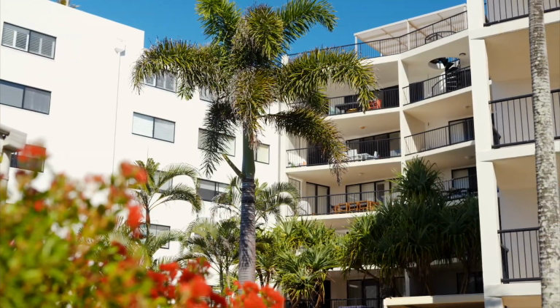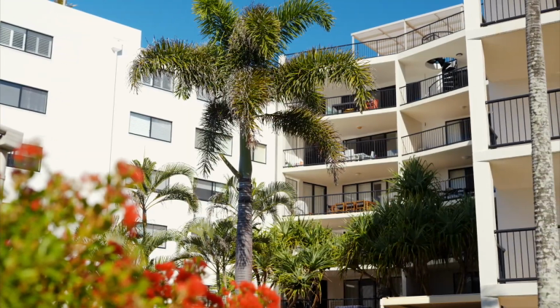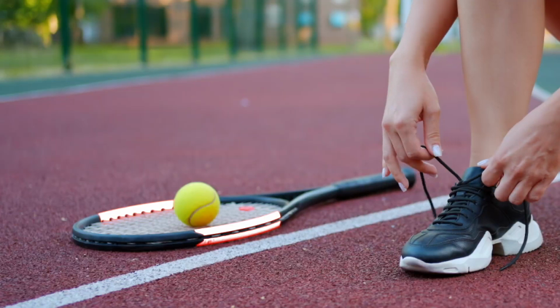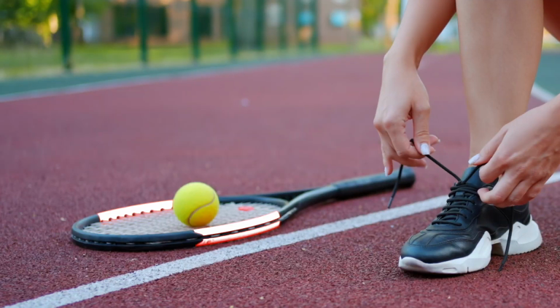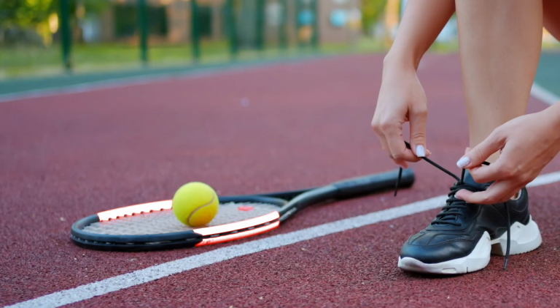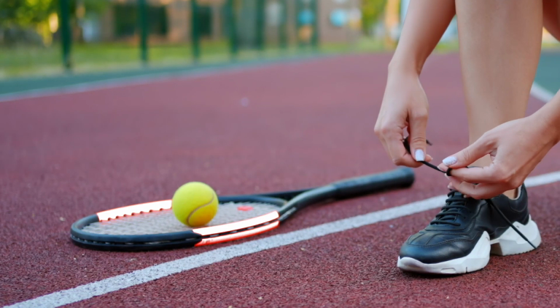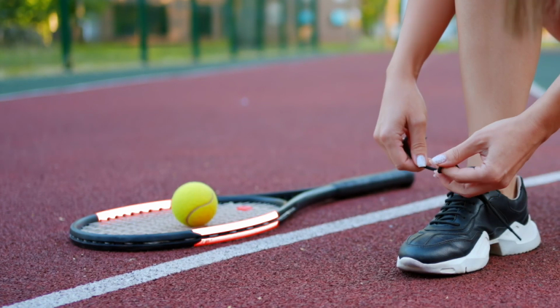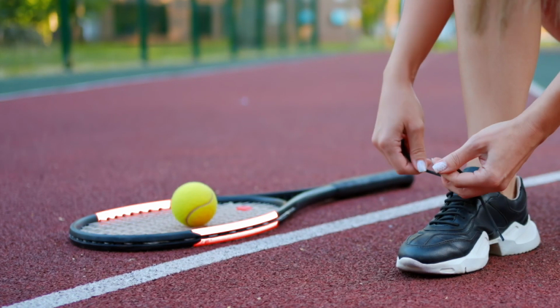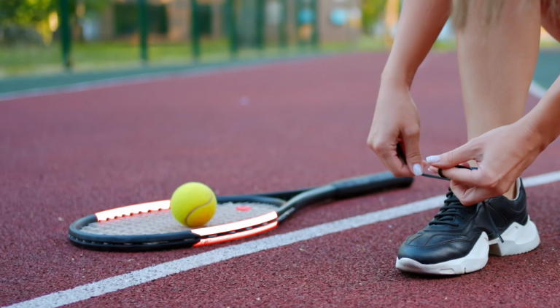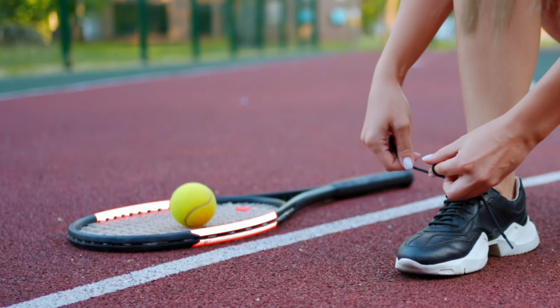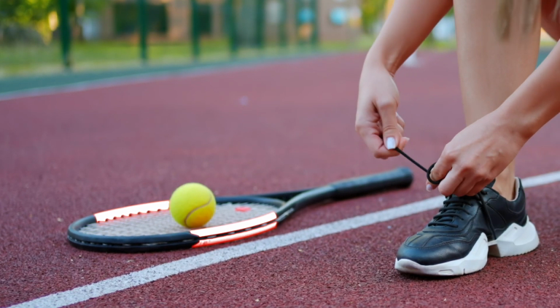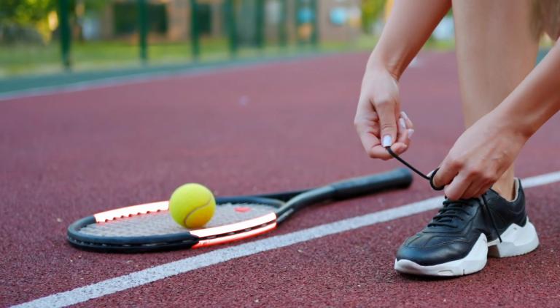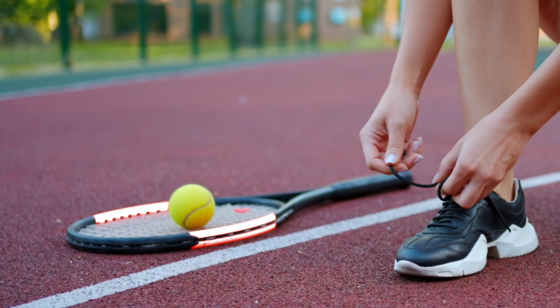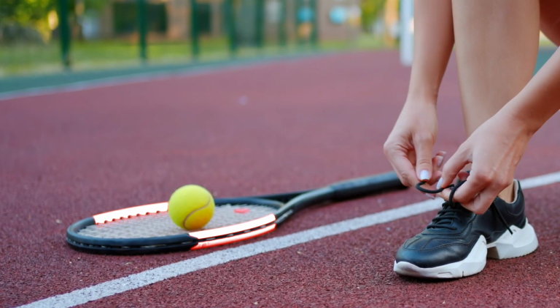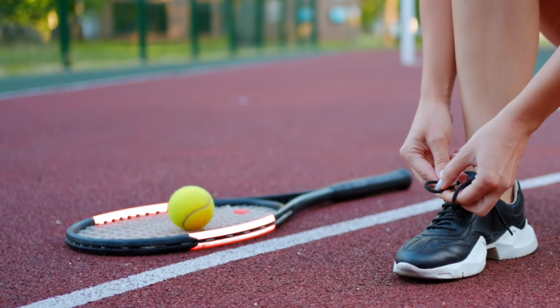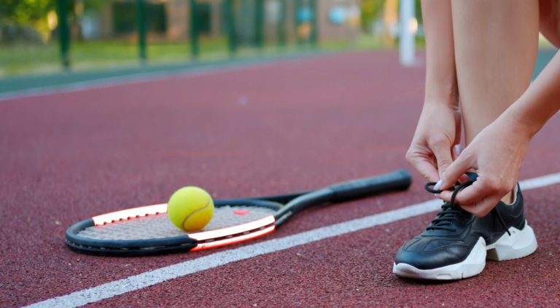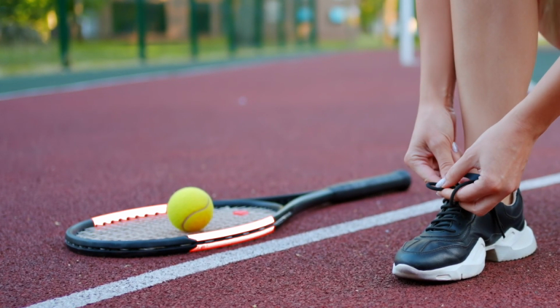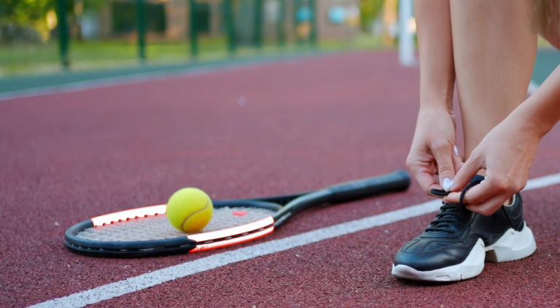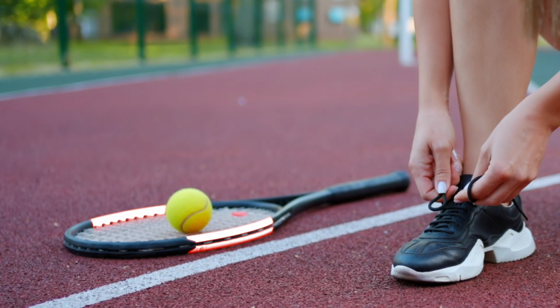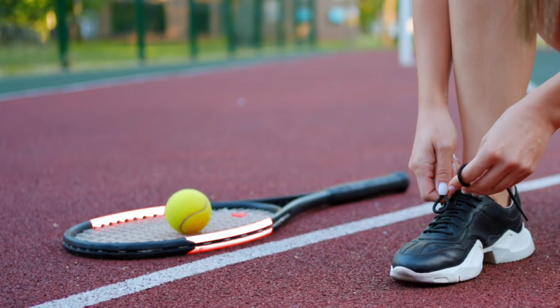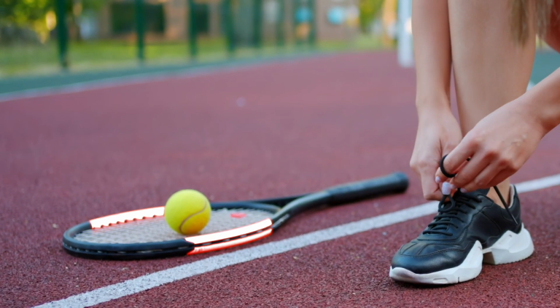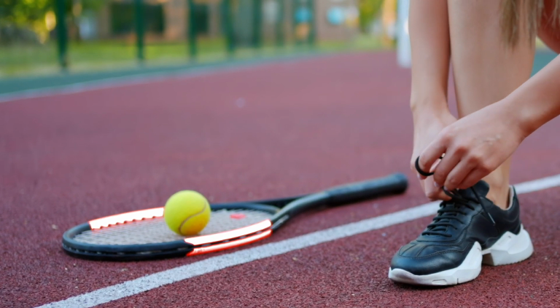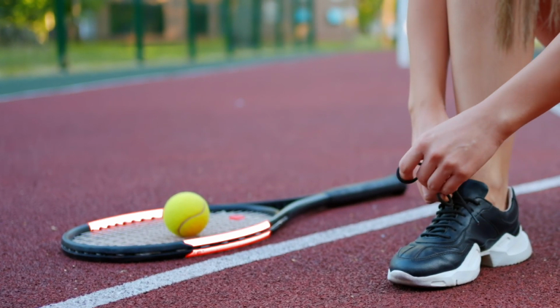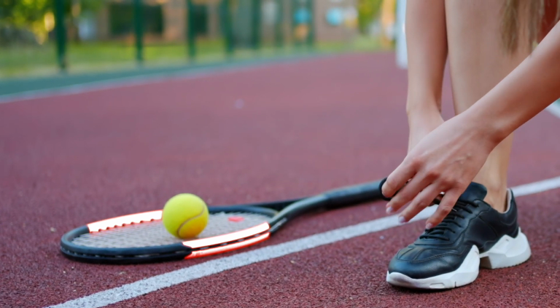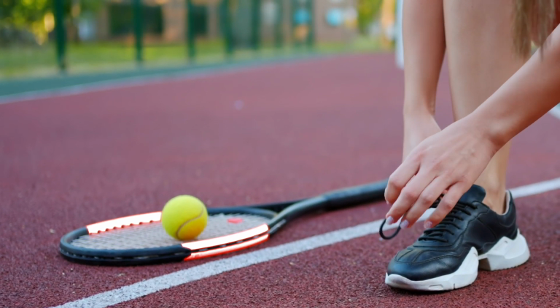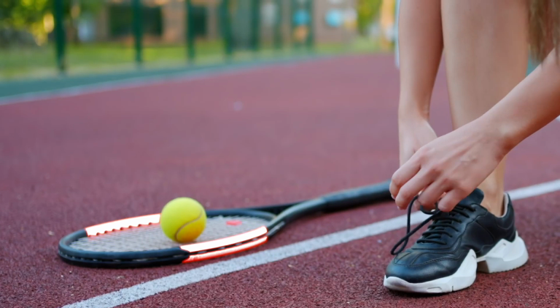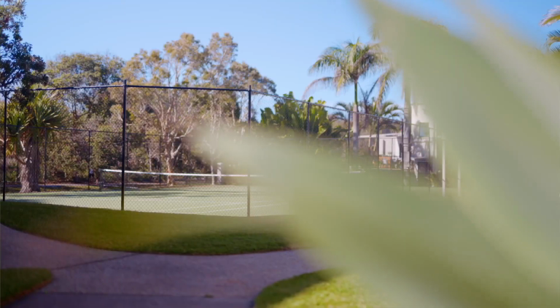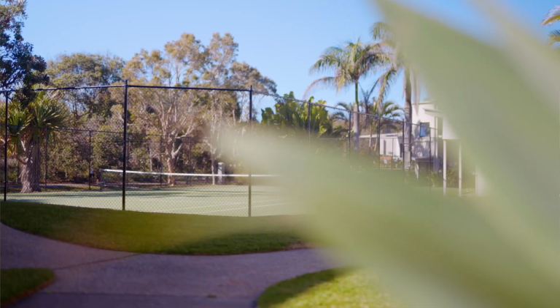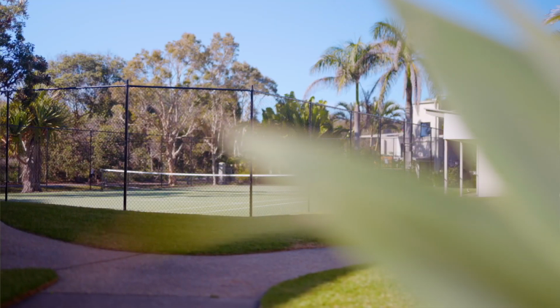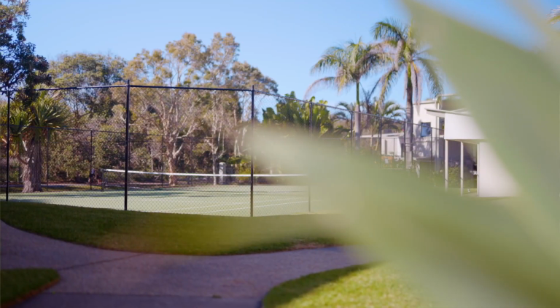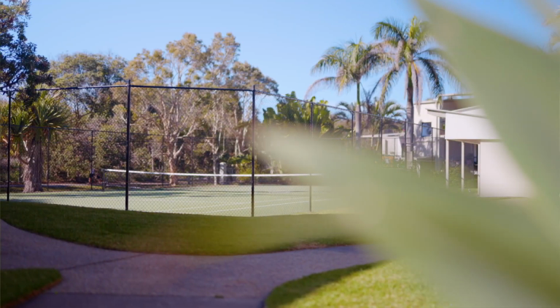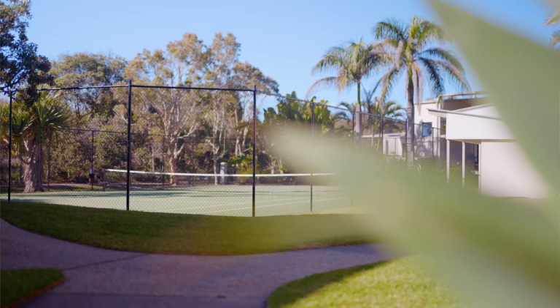For those of you with a competitive spirit, there's a full-size tennis court that you can enjoy having a hit.